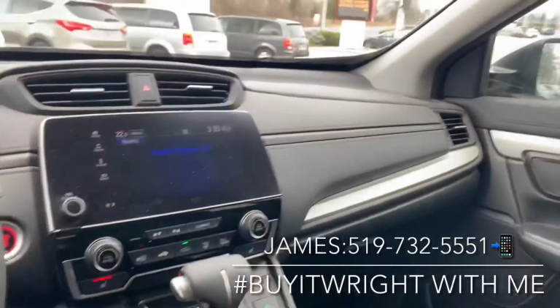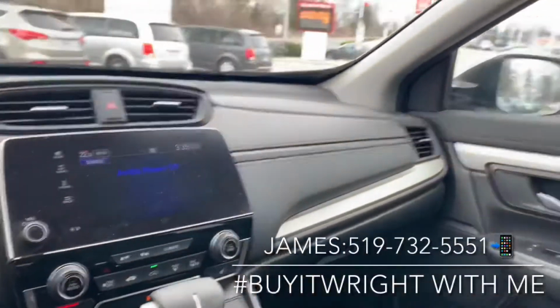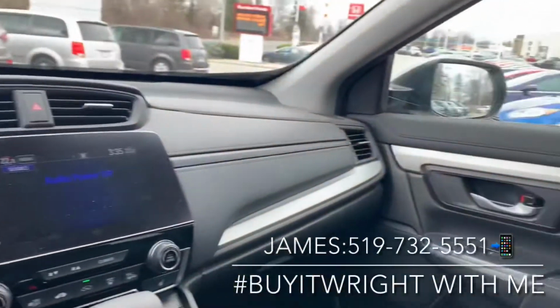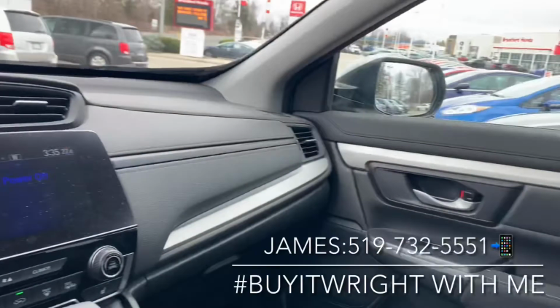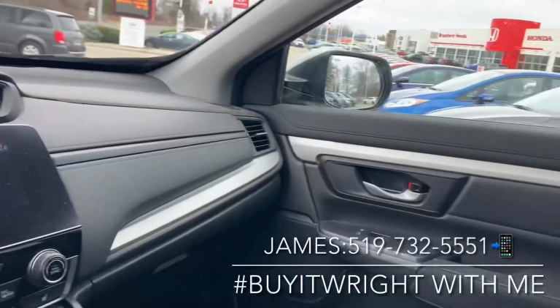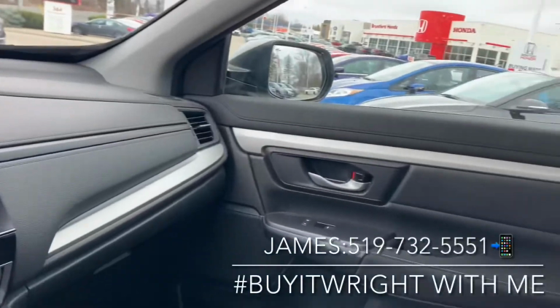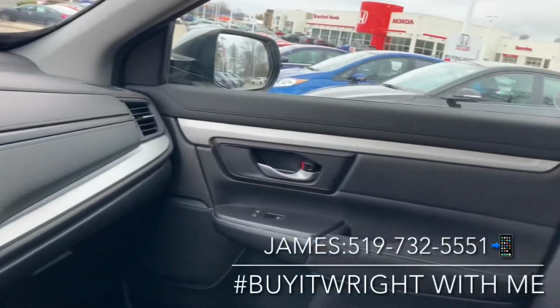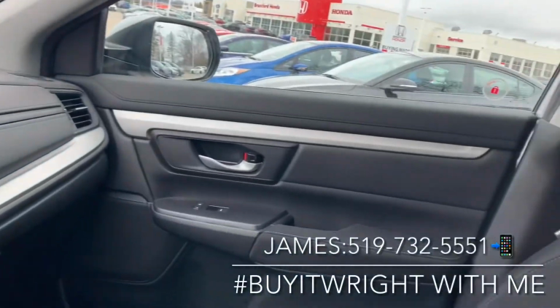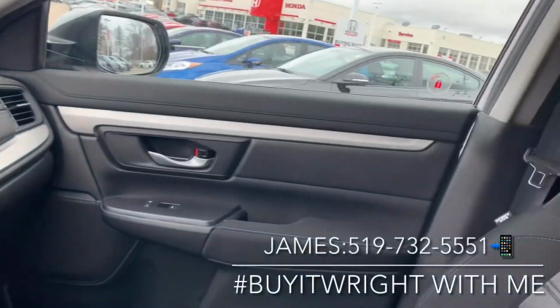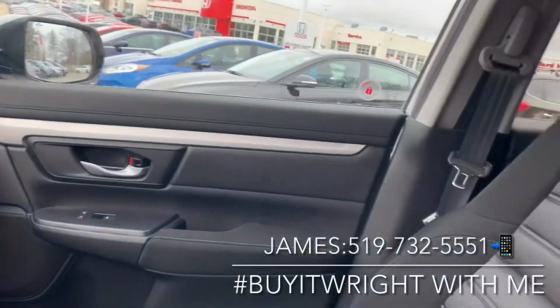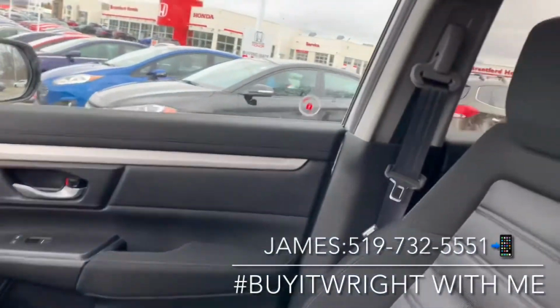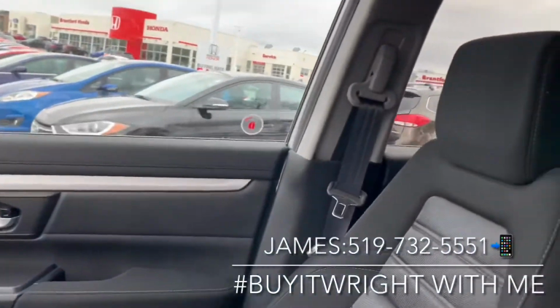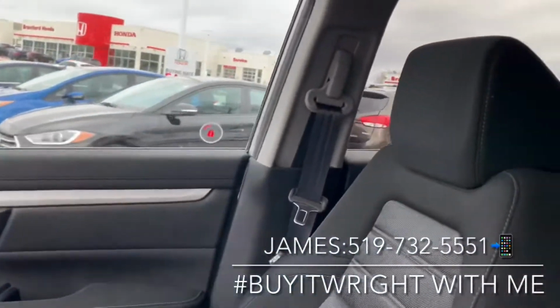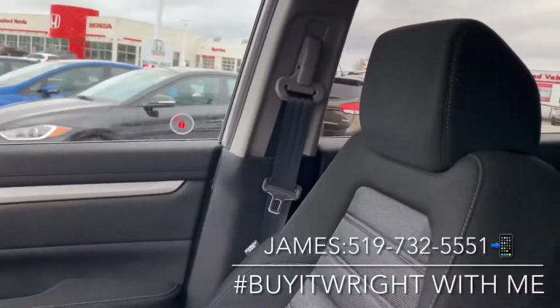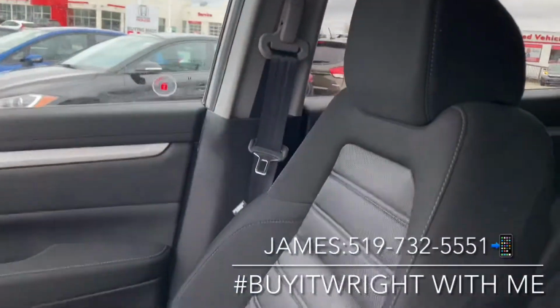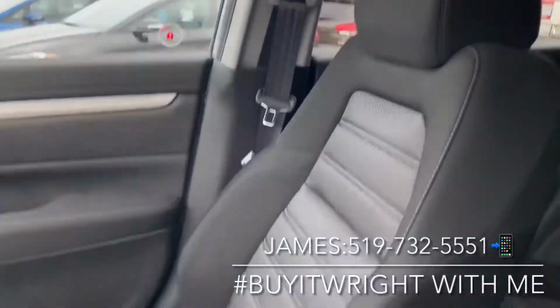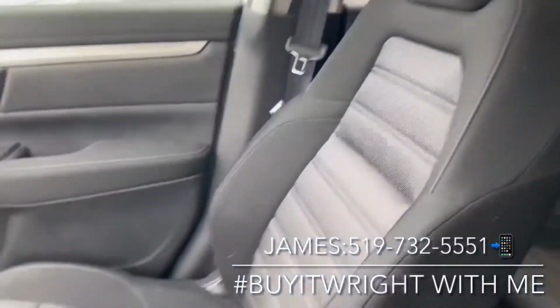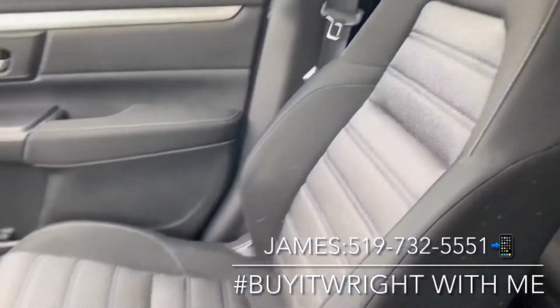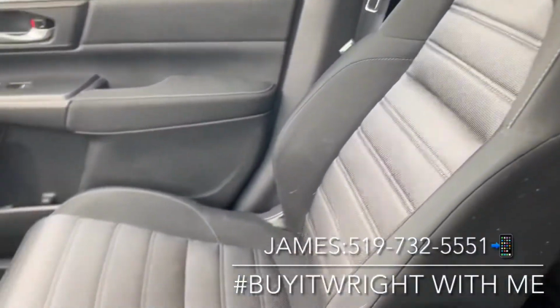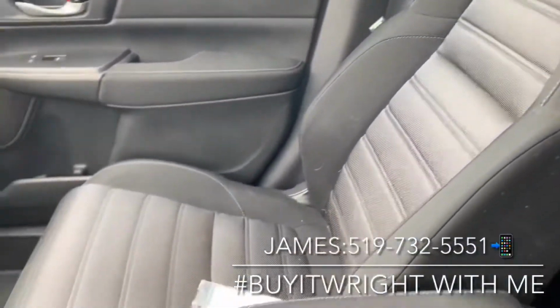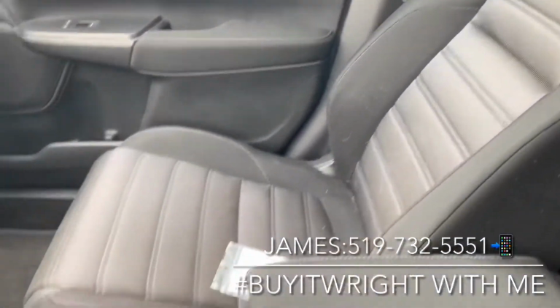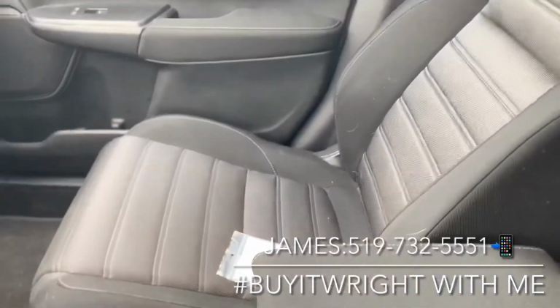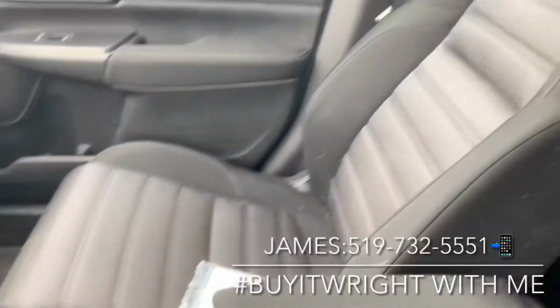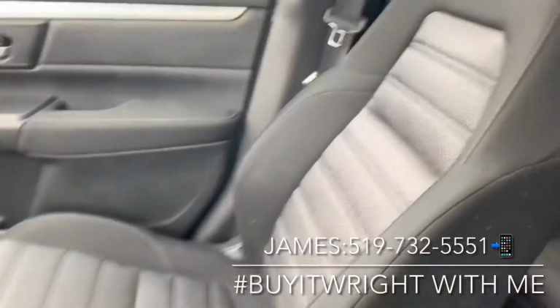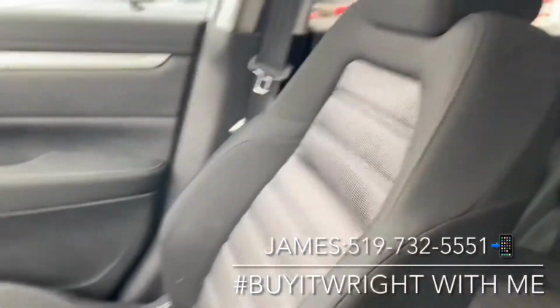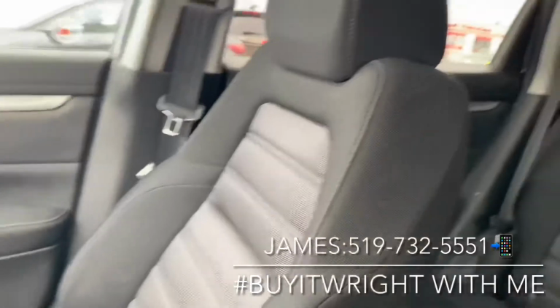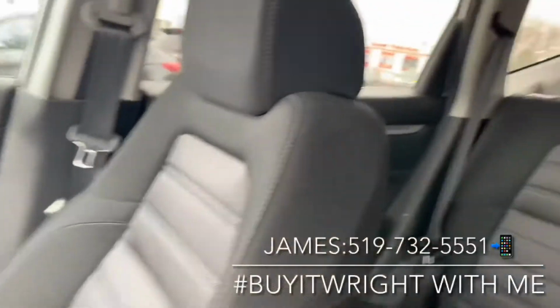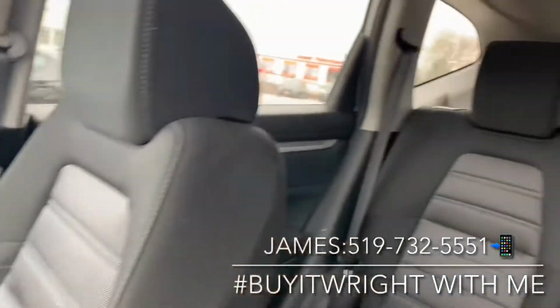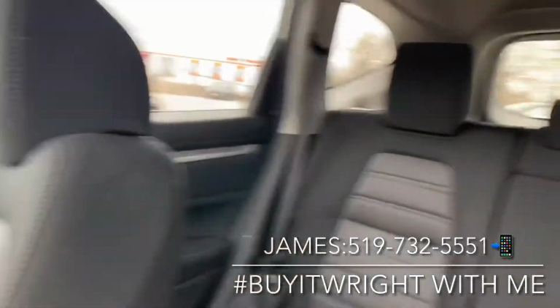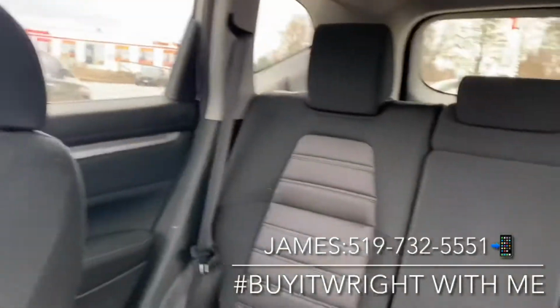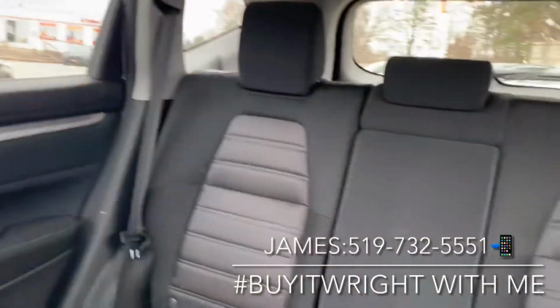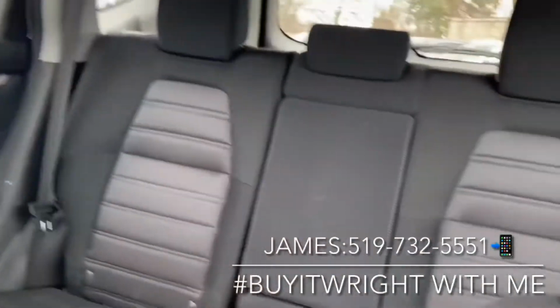As you can see, the interior is in really good shape — no damage anywhere, no damage on the seats. It's a nice clean non-smoker vehicle.